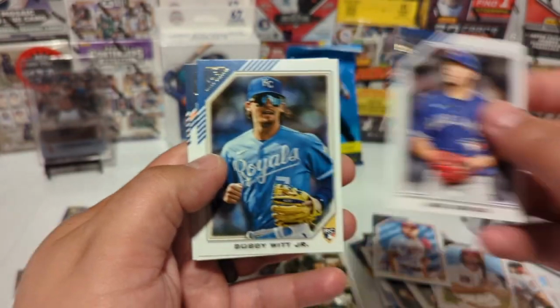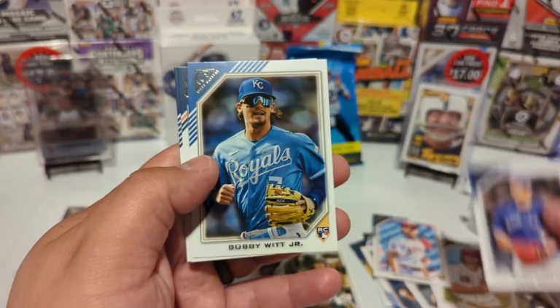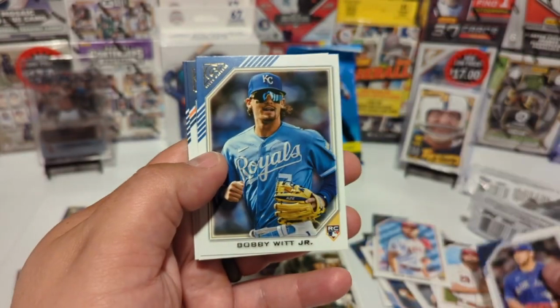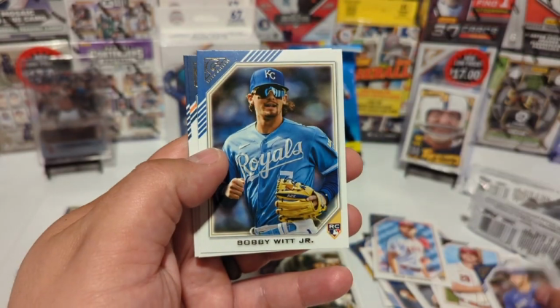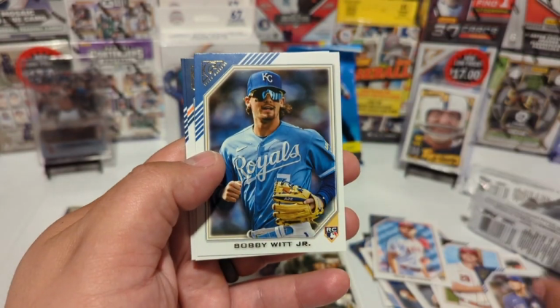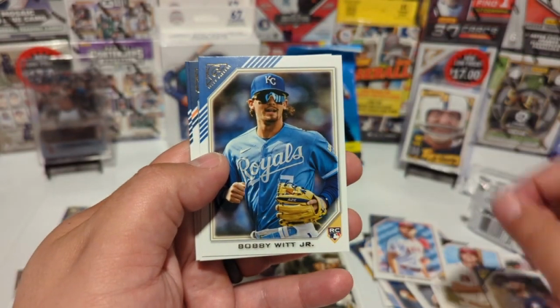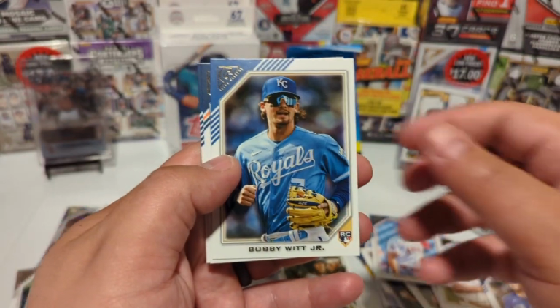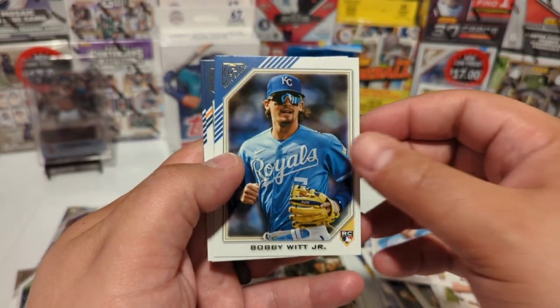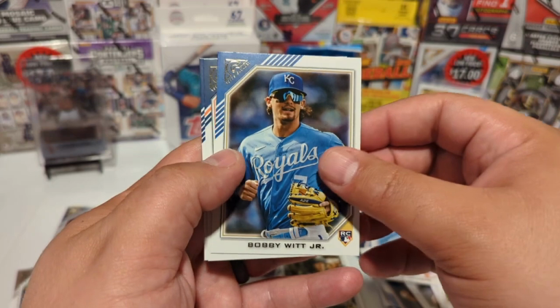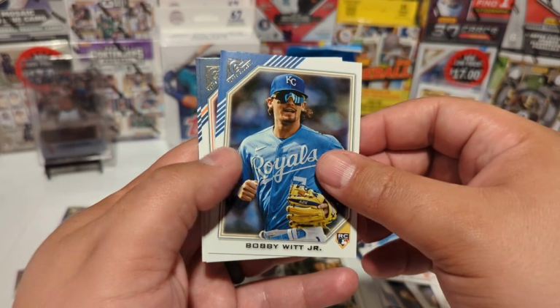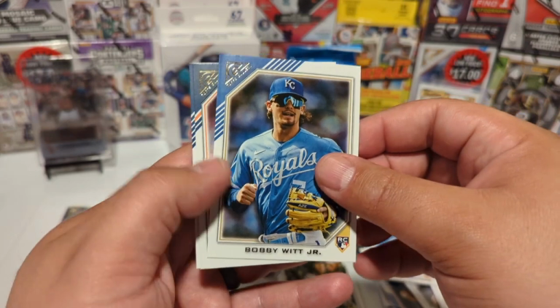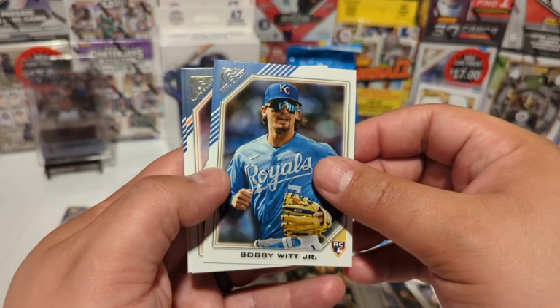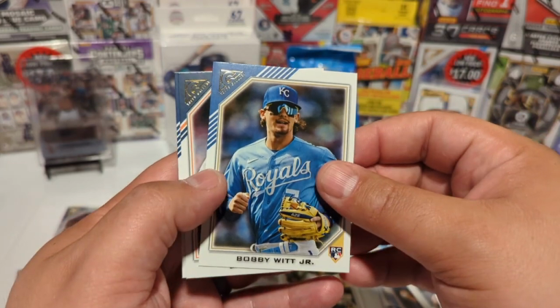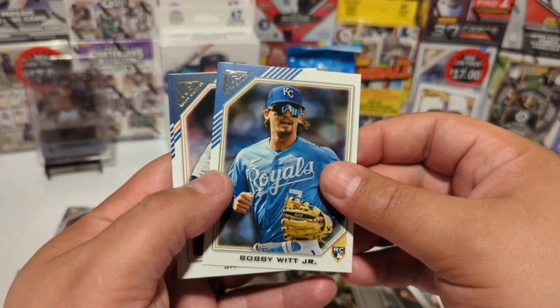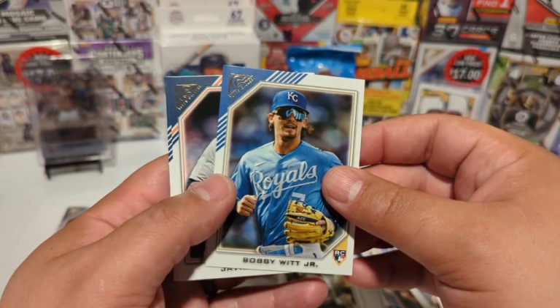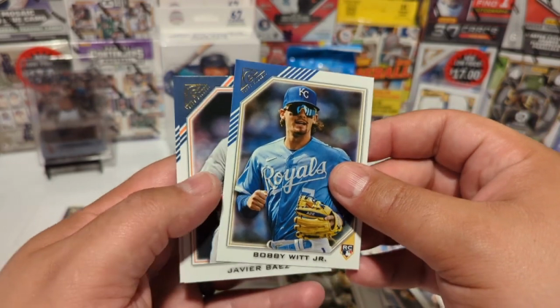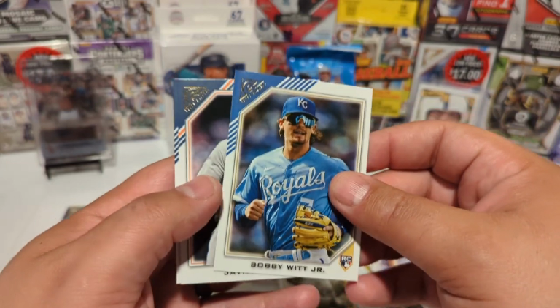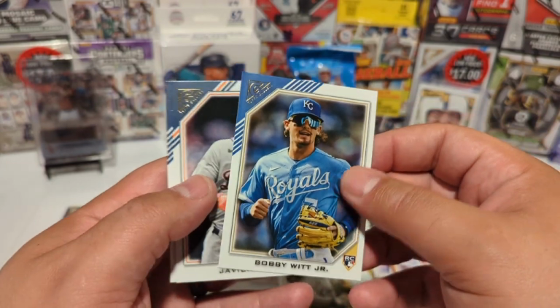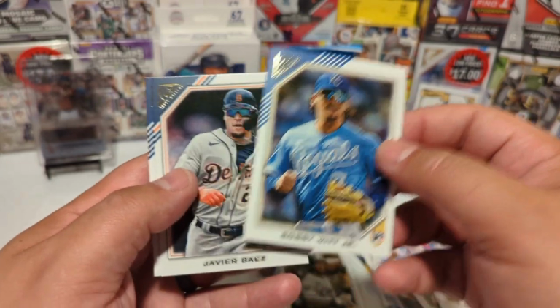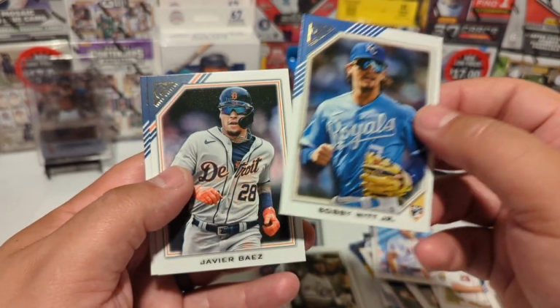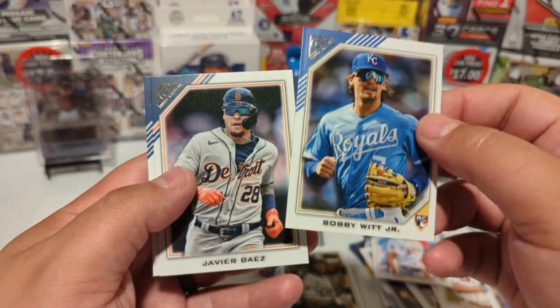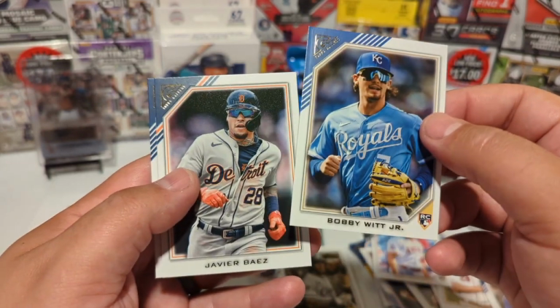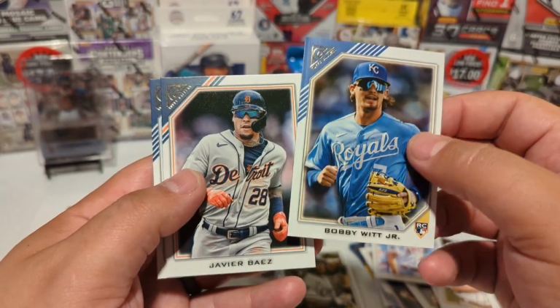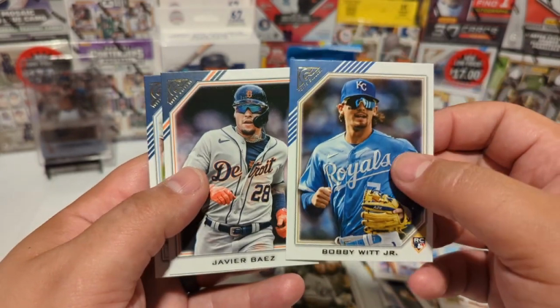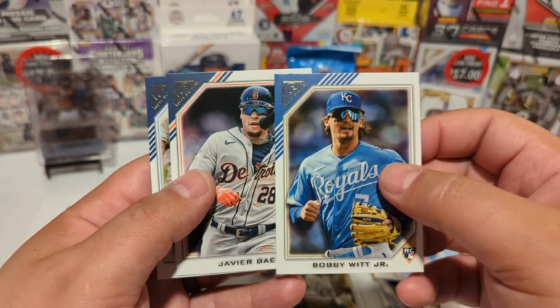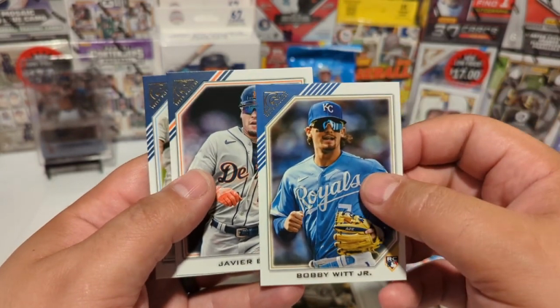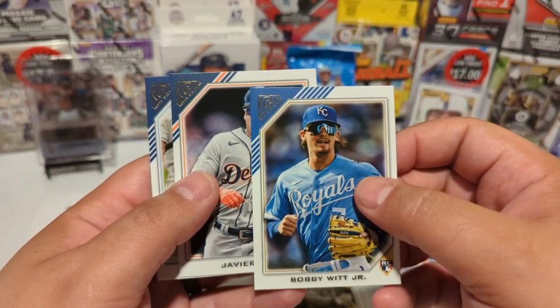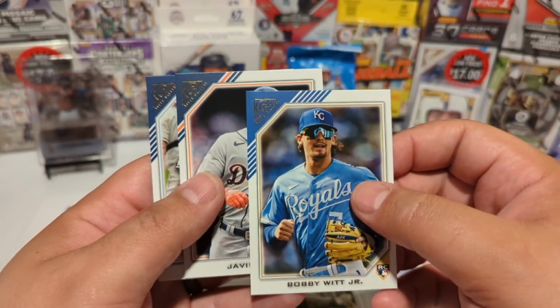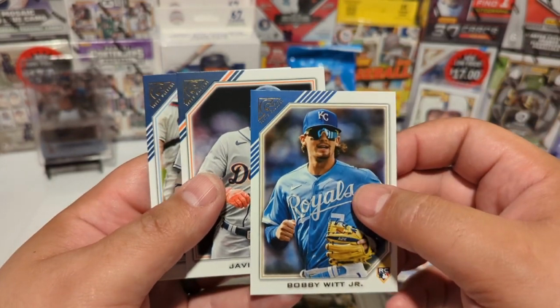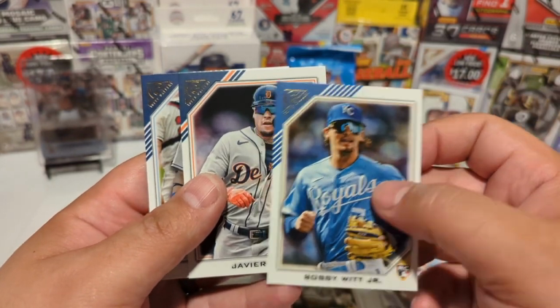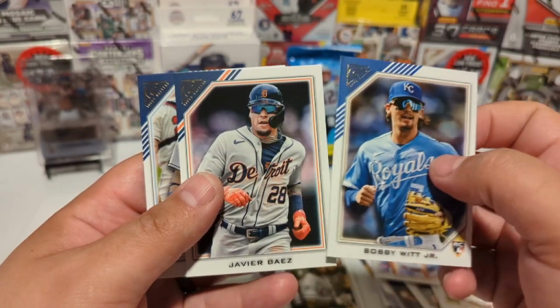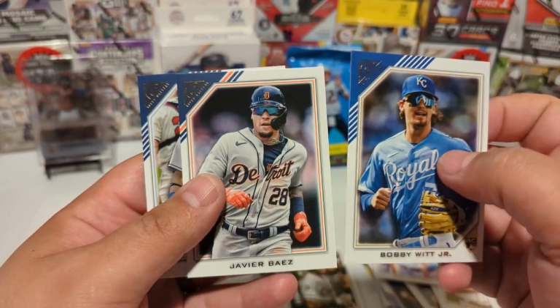And right here — Bobby Witt Jr. rookie card! It just keeps coming!